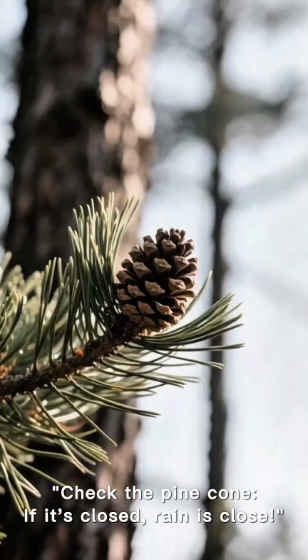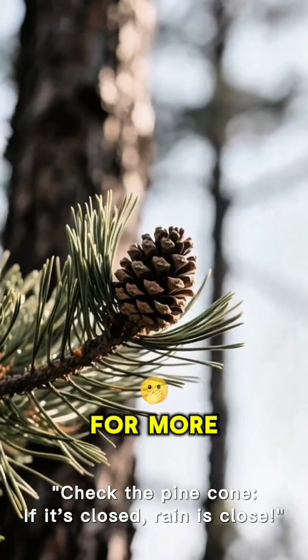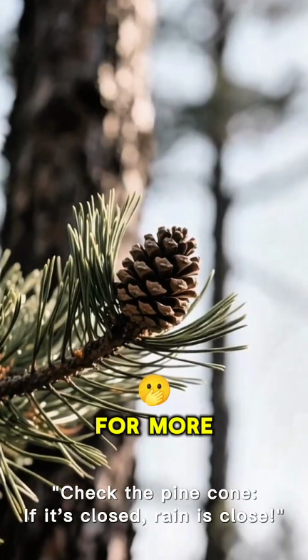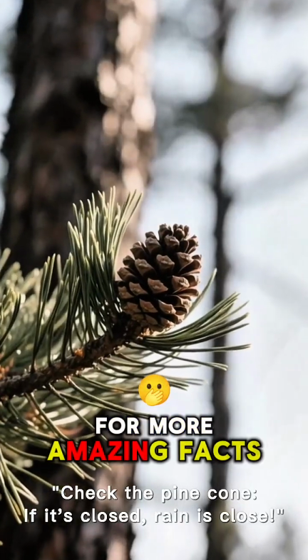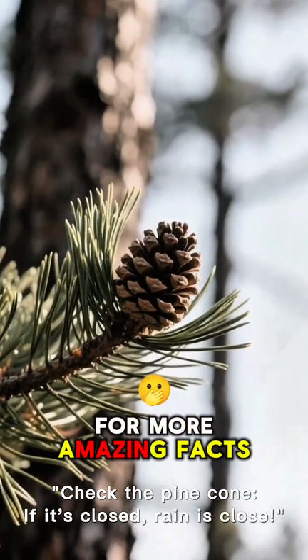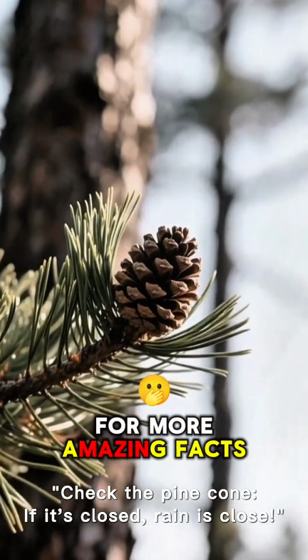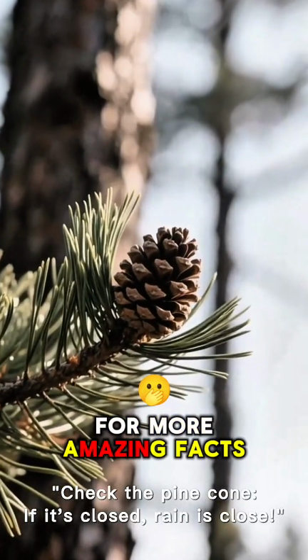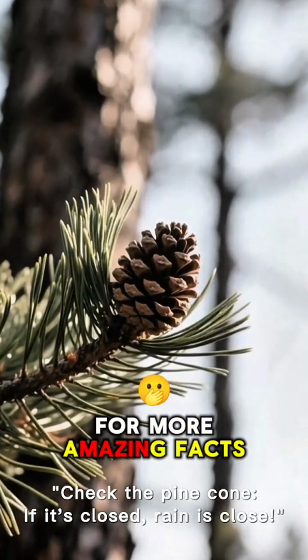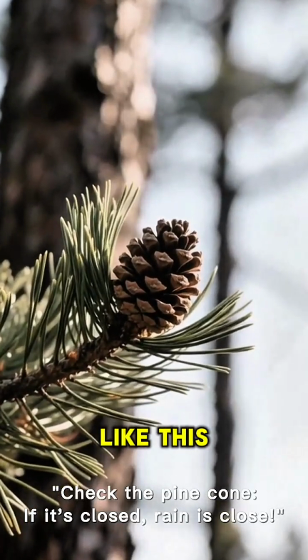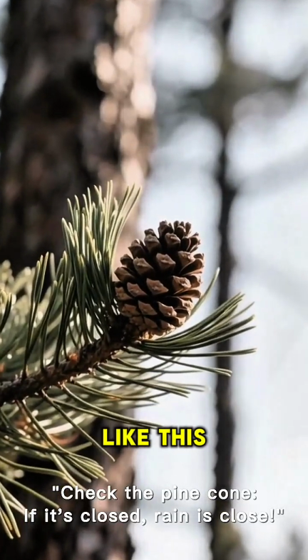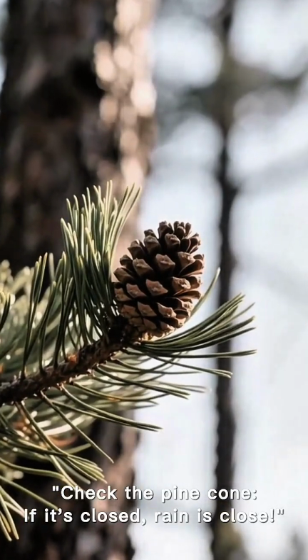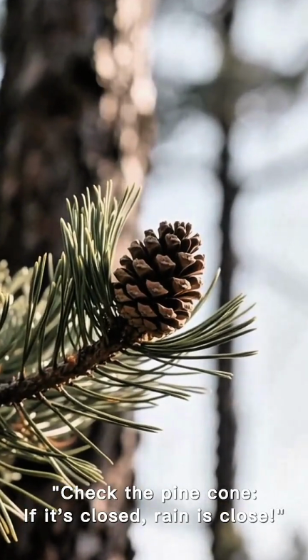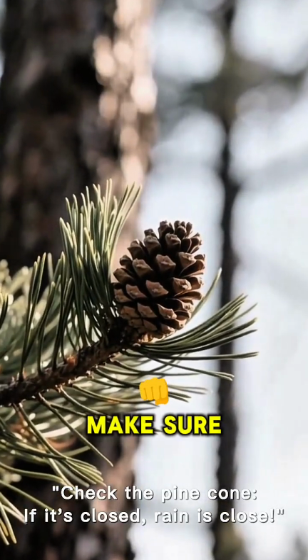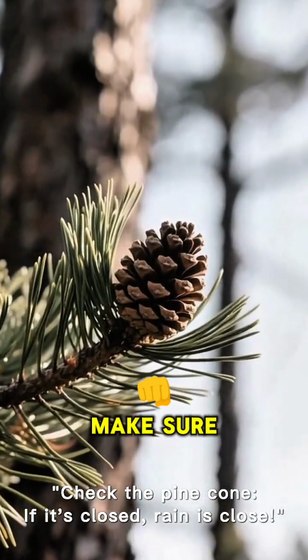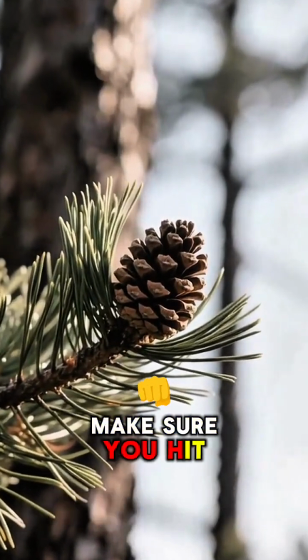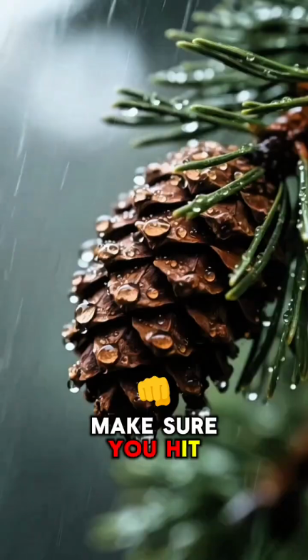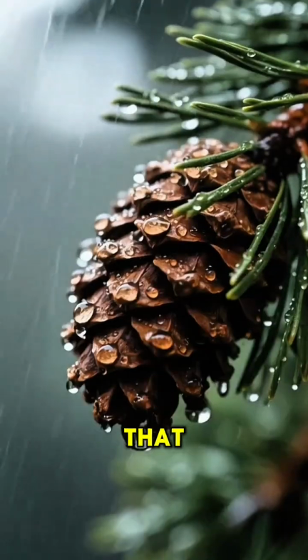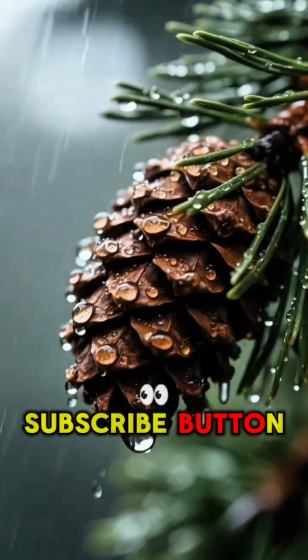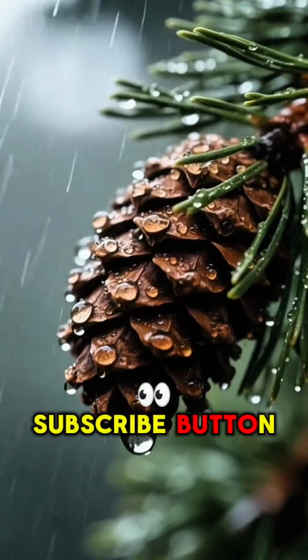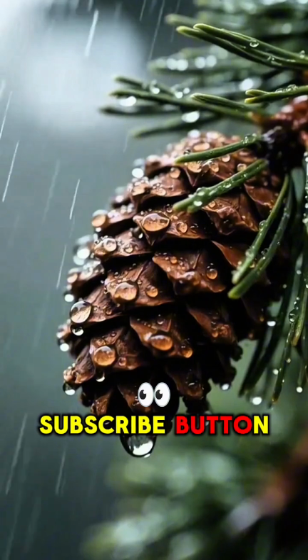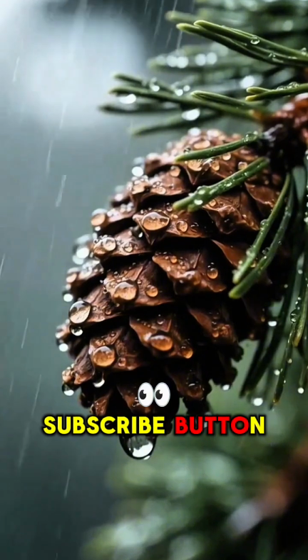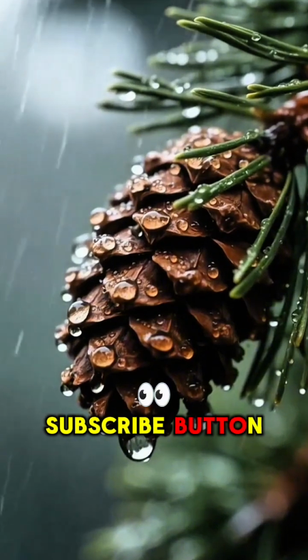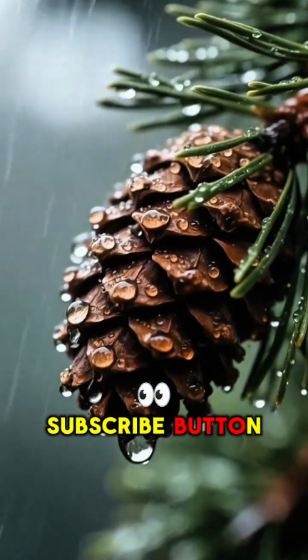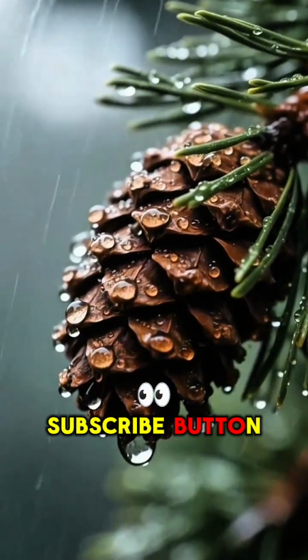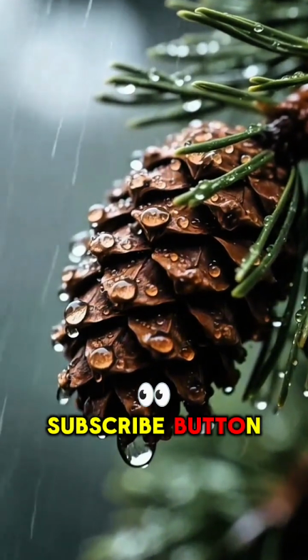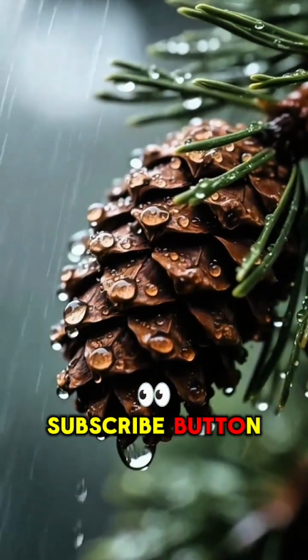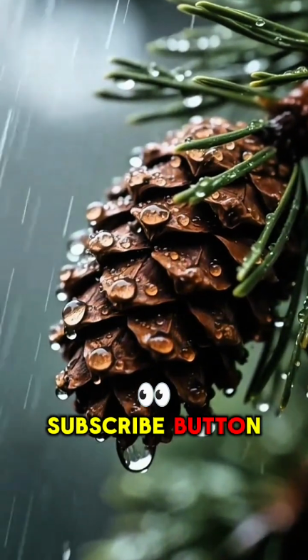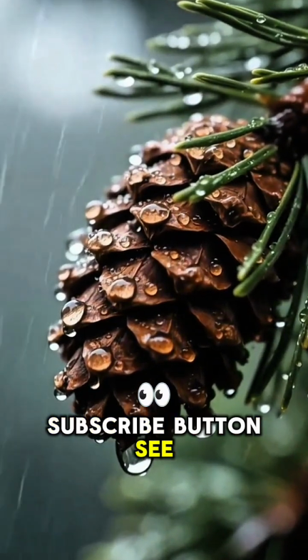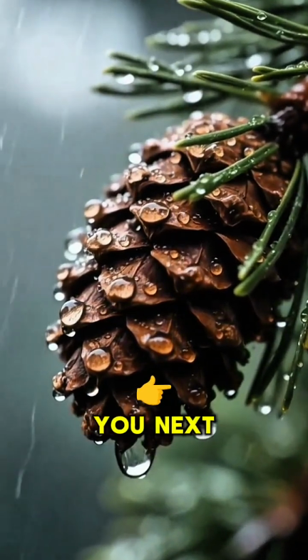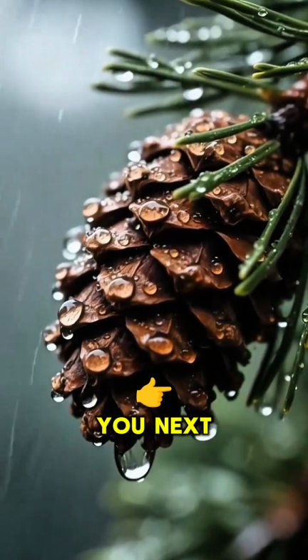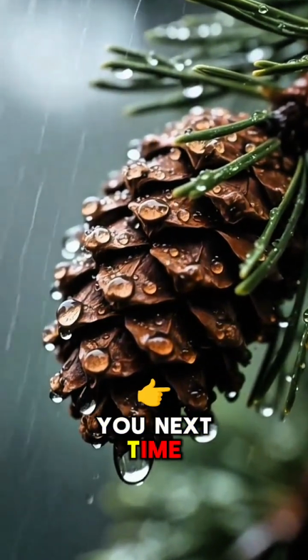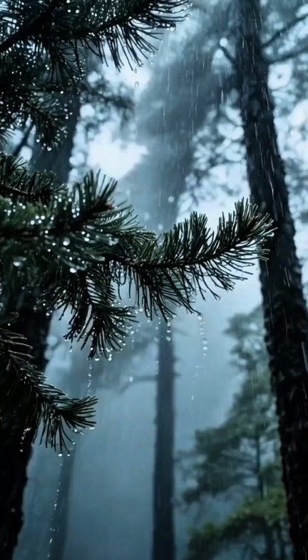For more amazing facts like this, make sure you hit that subscribe button. See you next time.